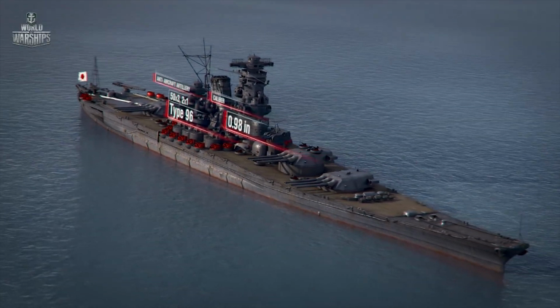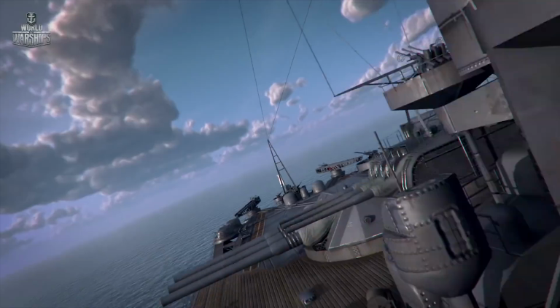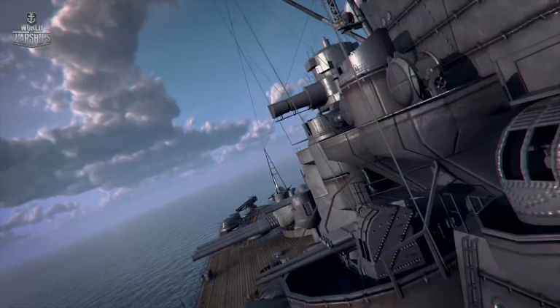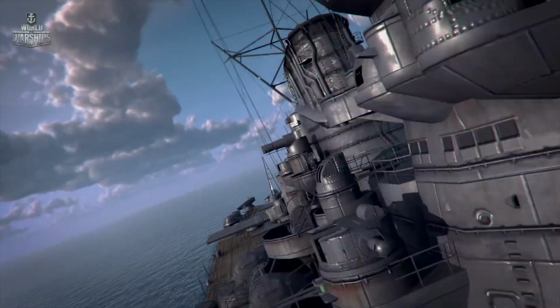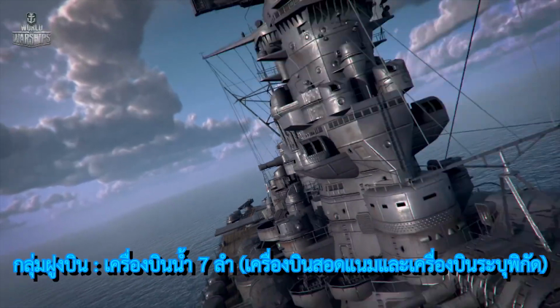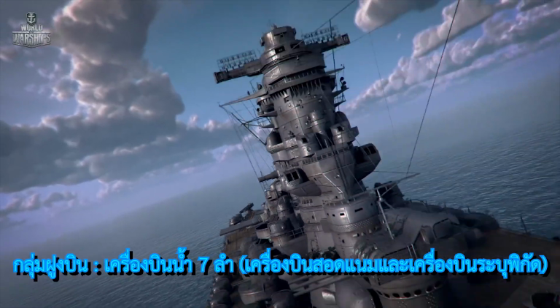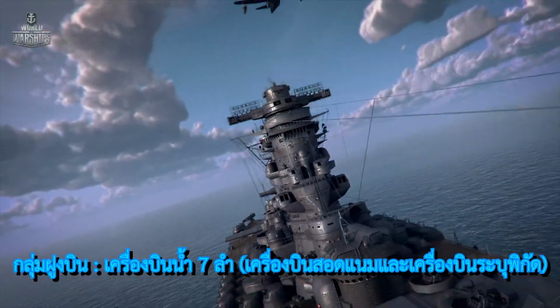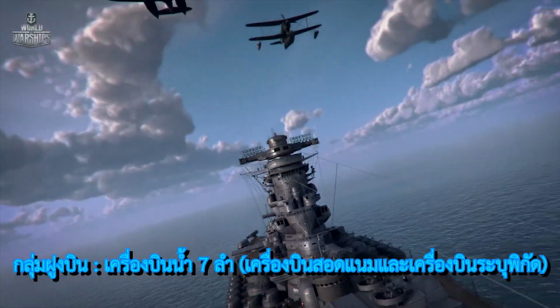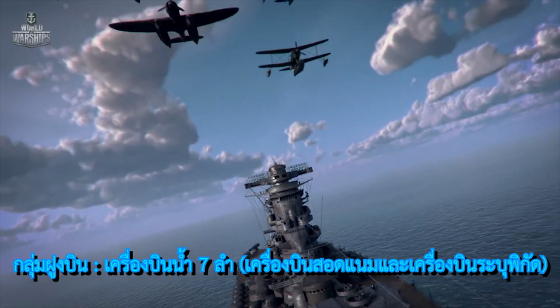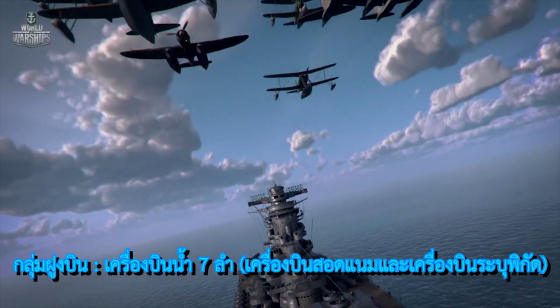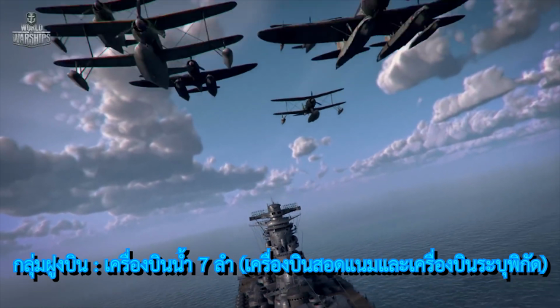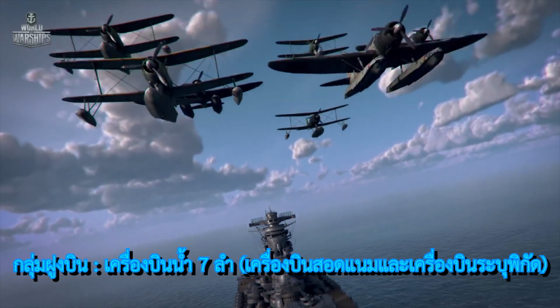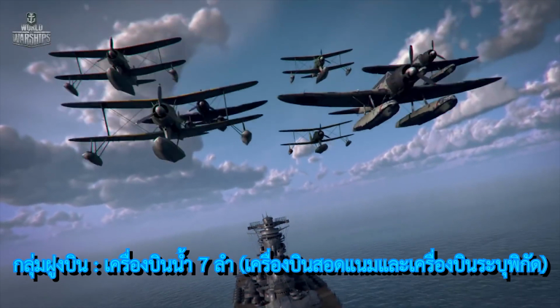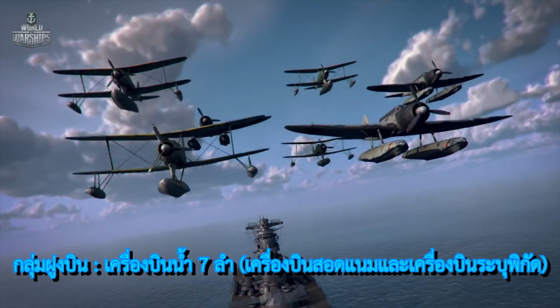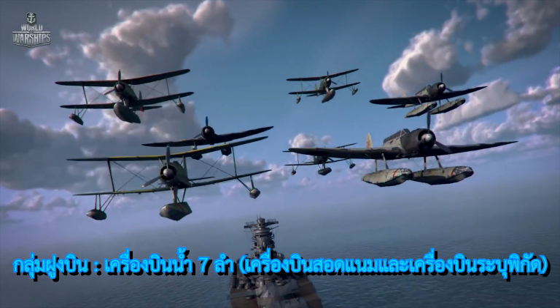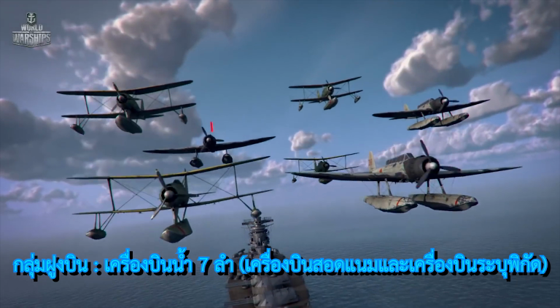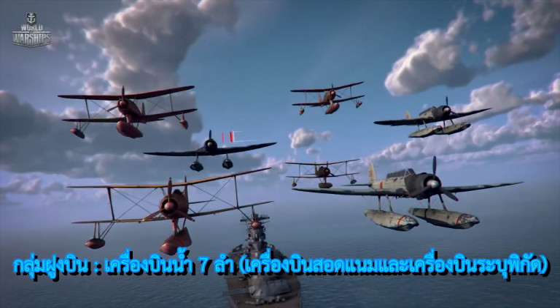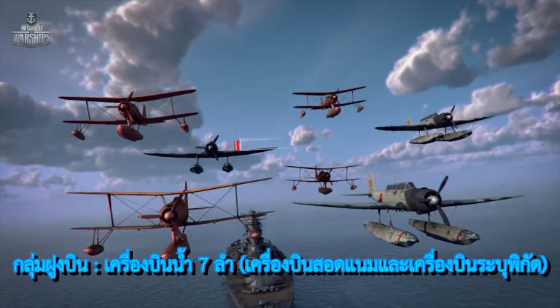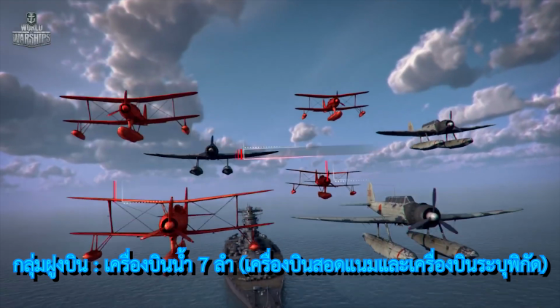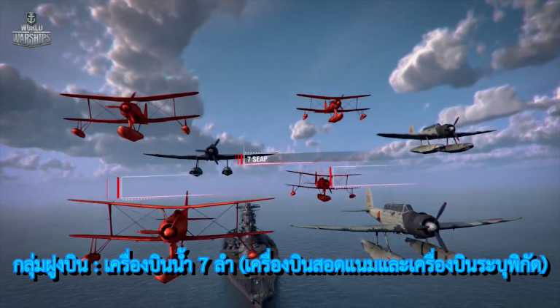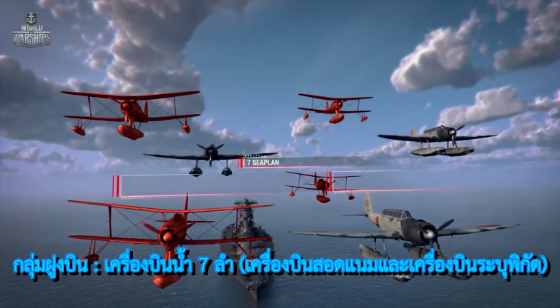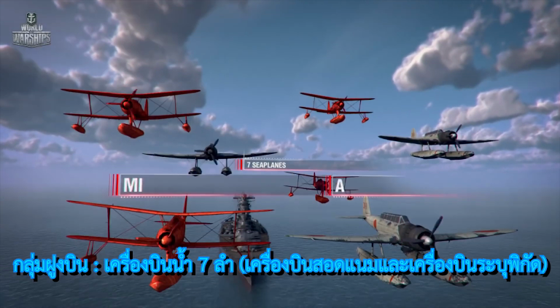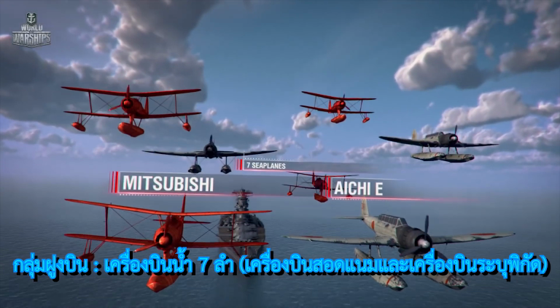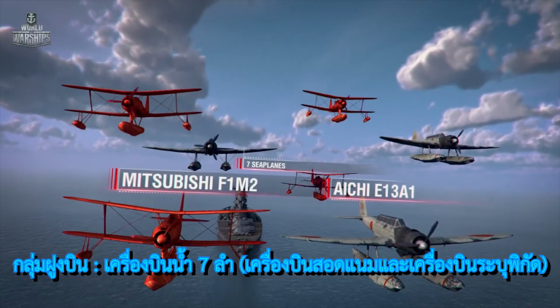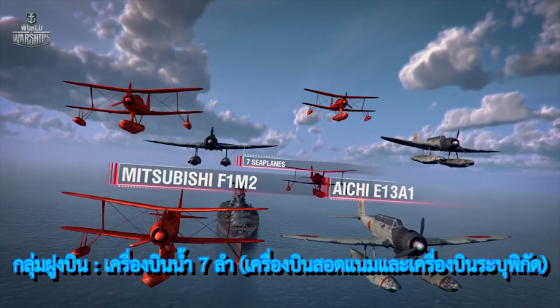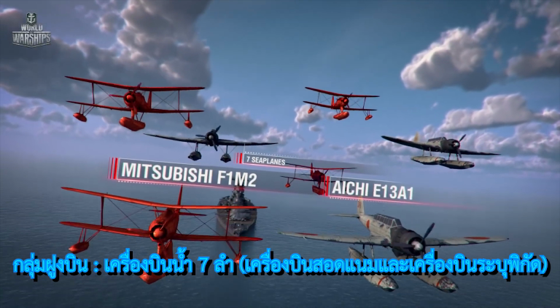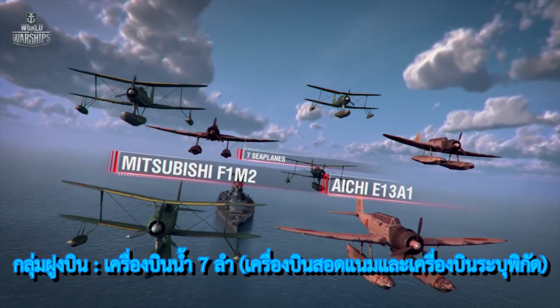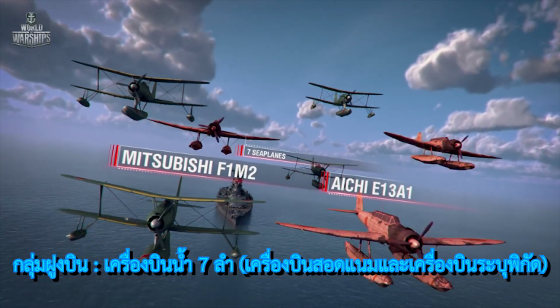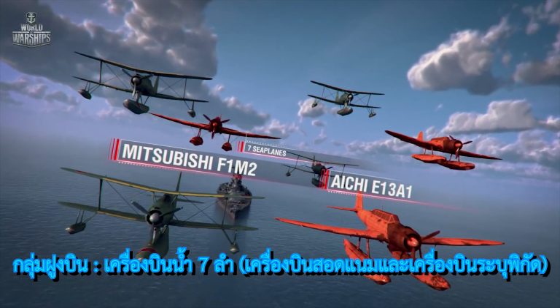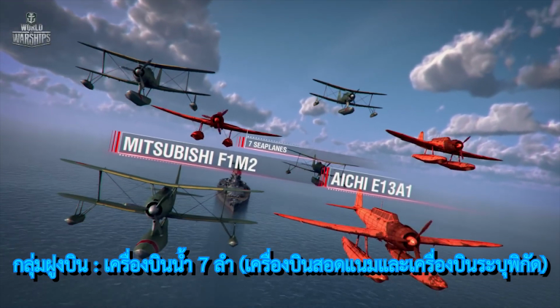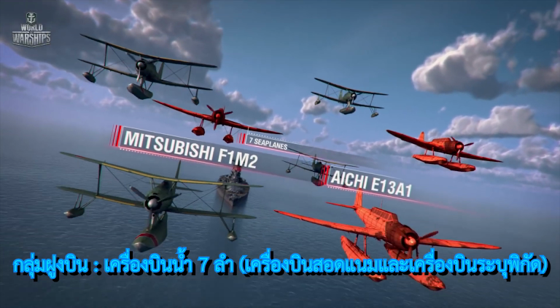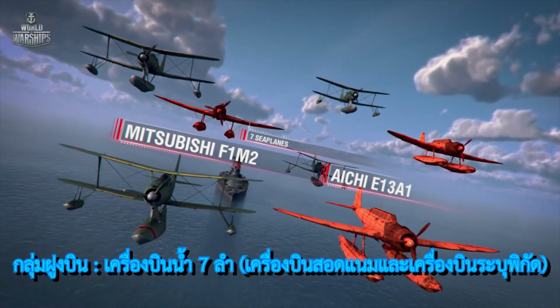Air group: seven seaplanes, including reconnaissance planes and spotting aircraft.